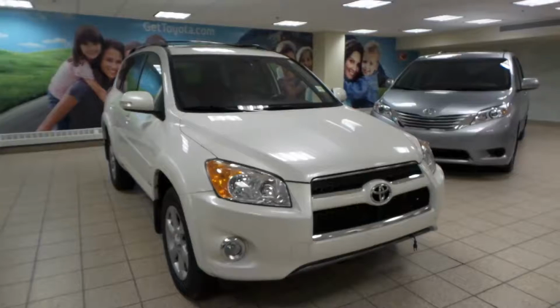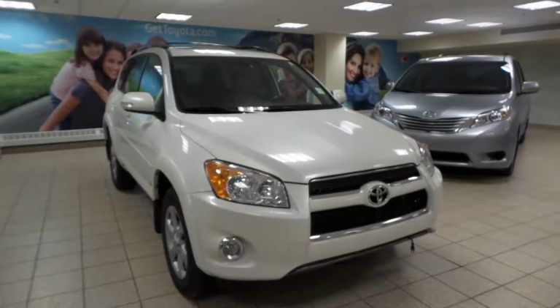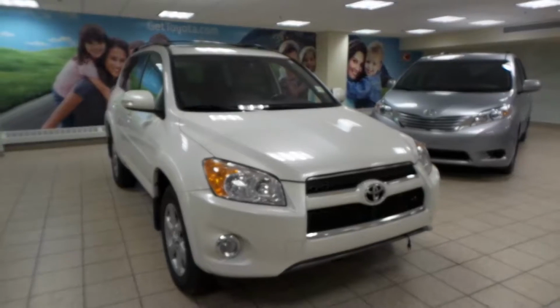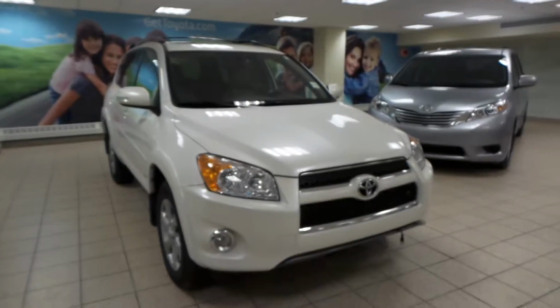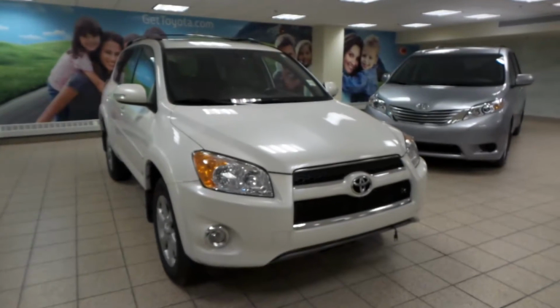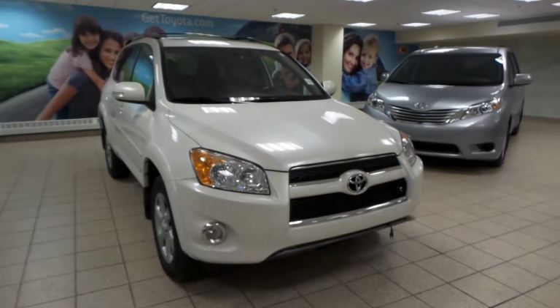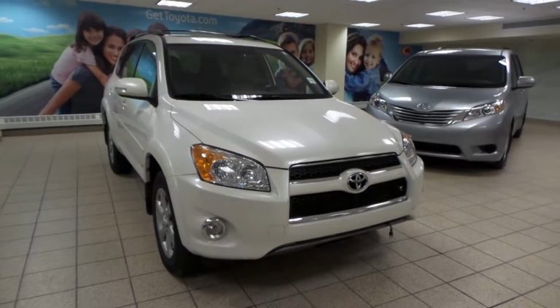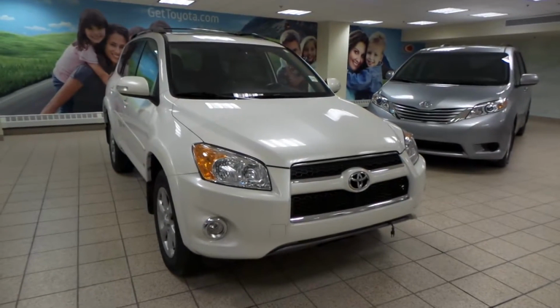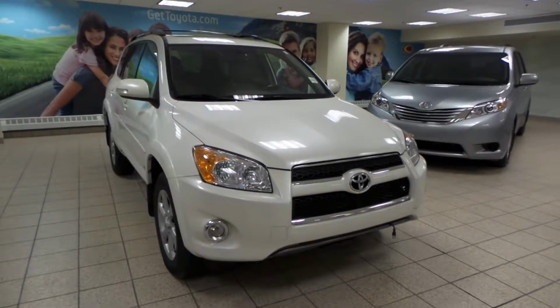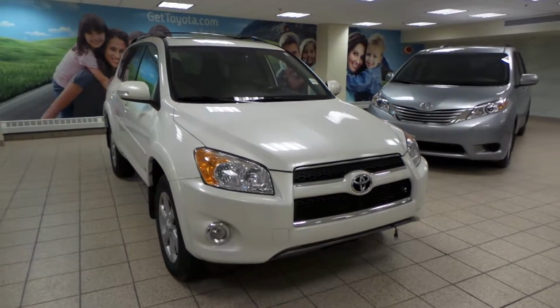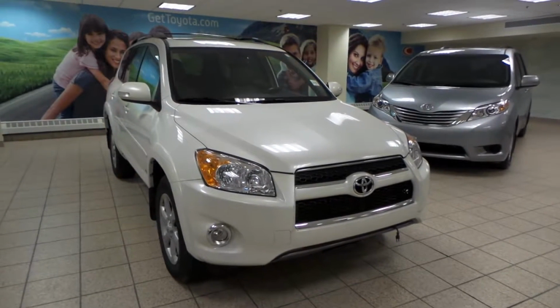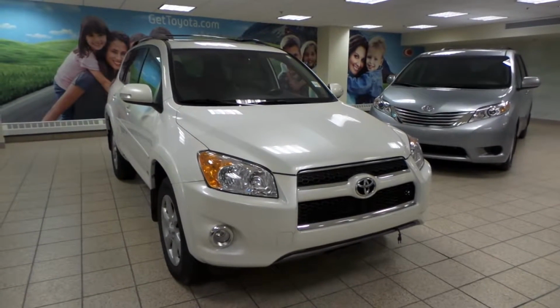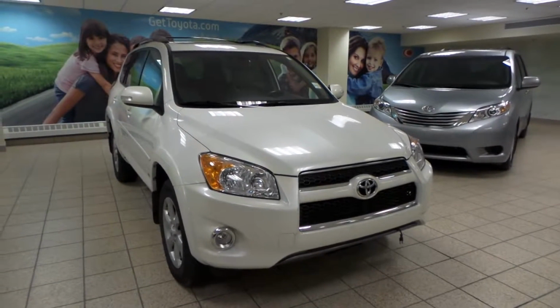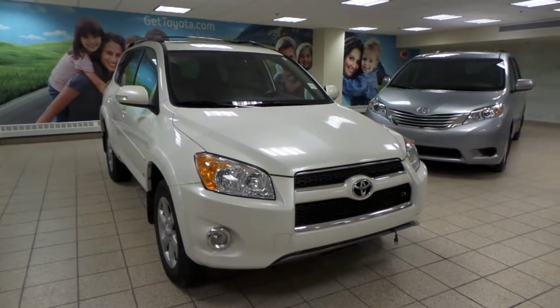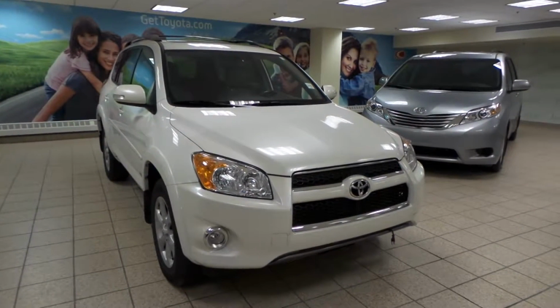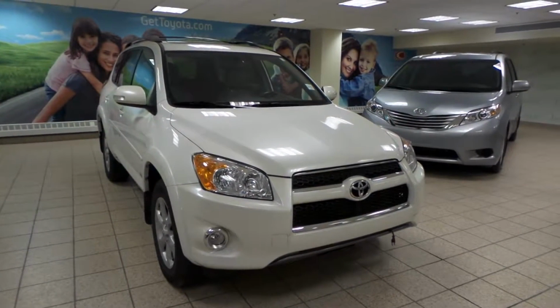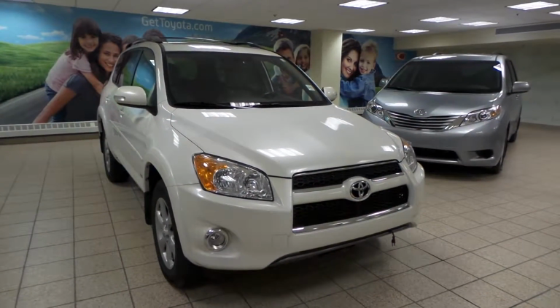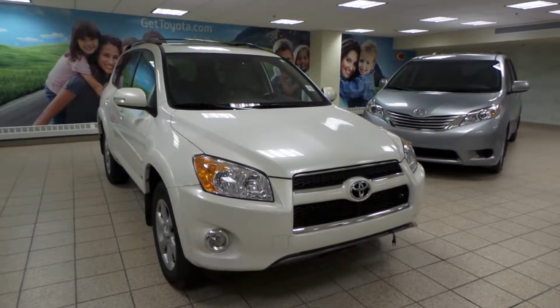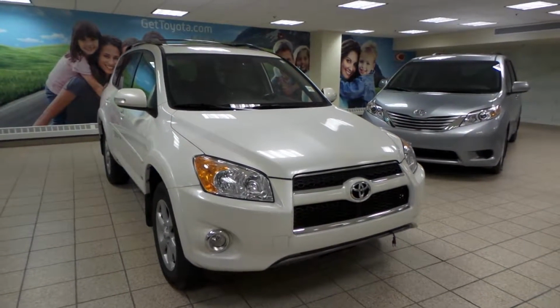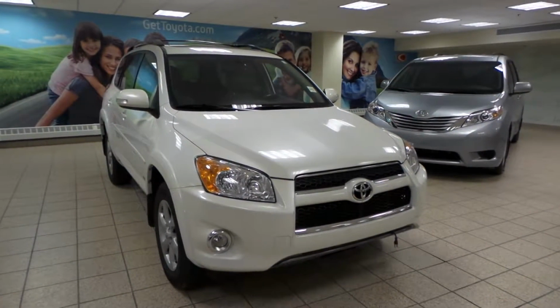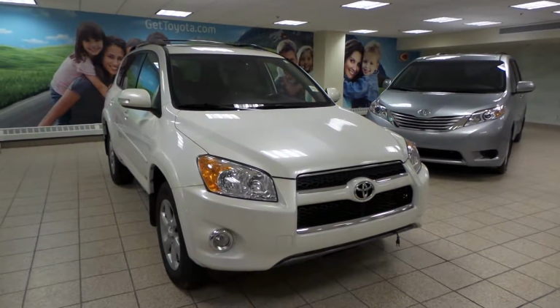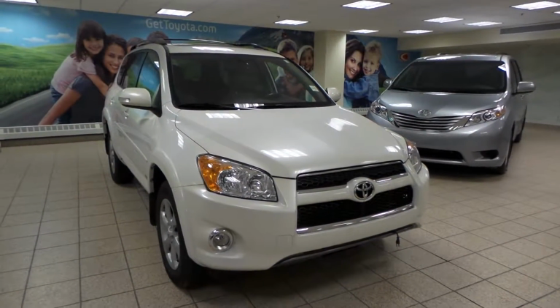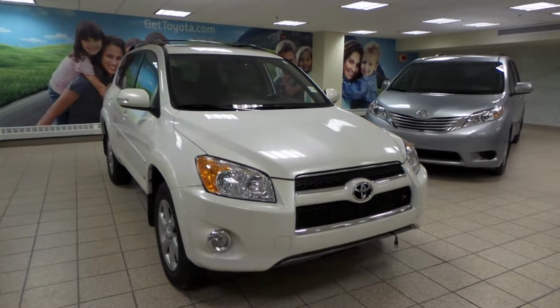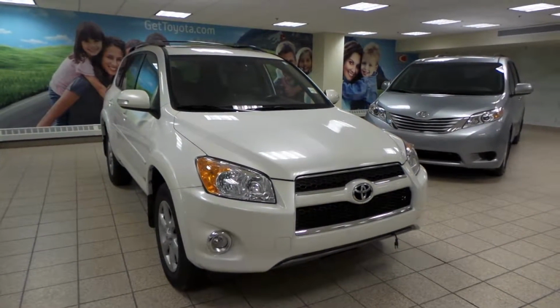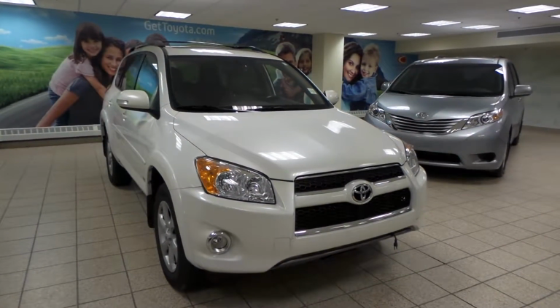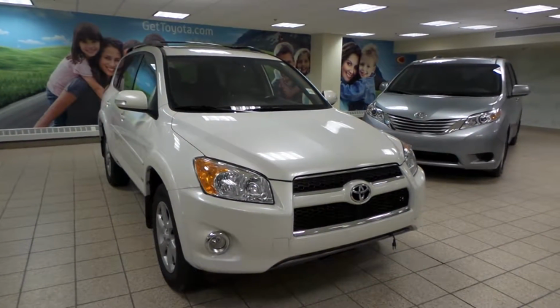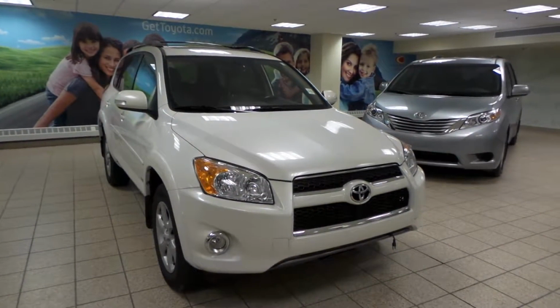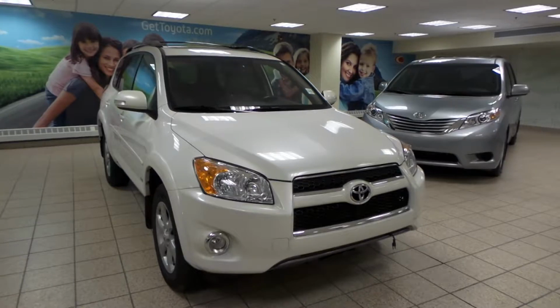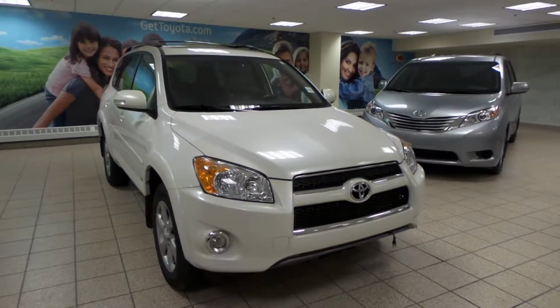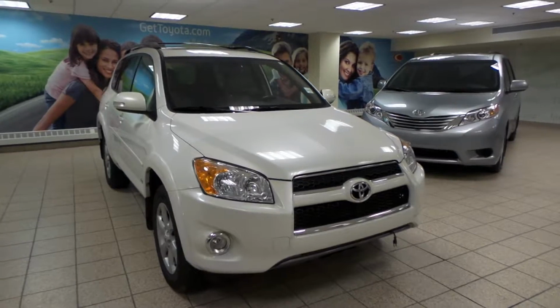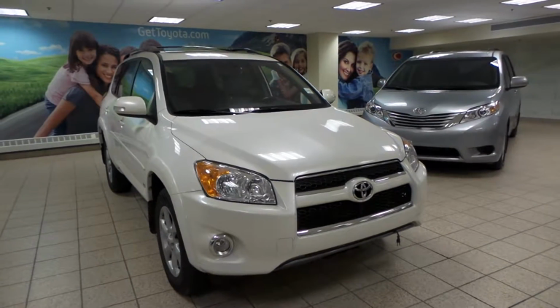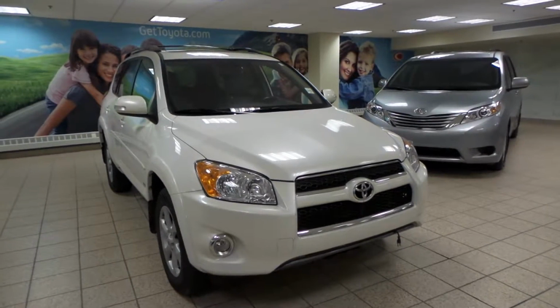Hey, it's Danny from Charles Land Toyota. We're looking at a 2011 Toyota RAV4 Limited in Blizzard Pearl exterior.